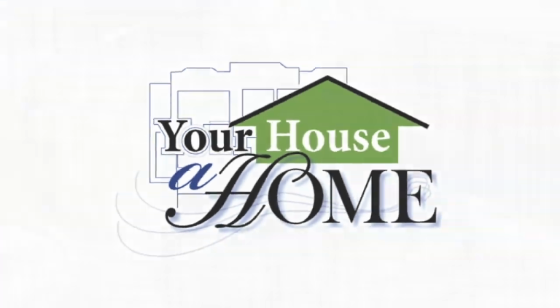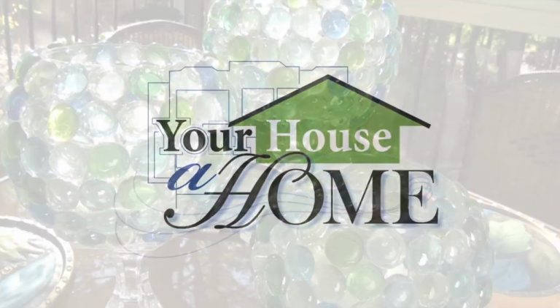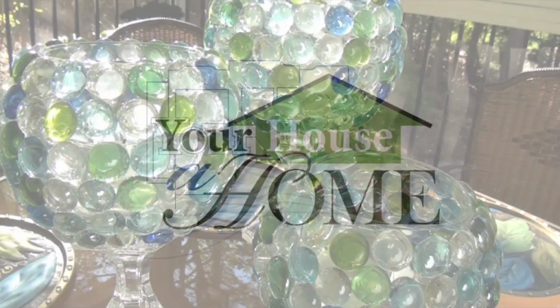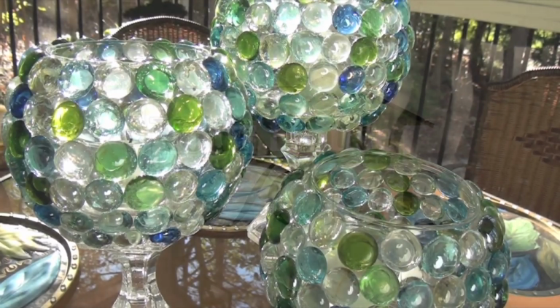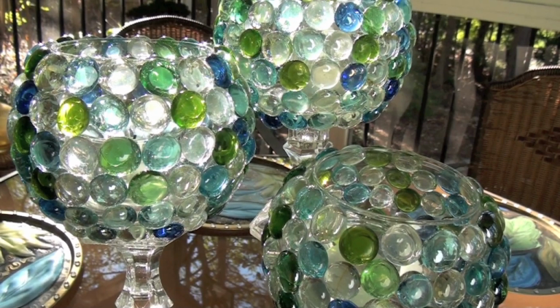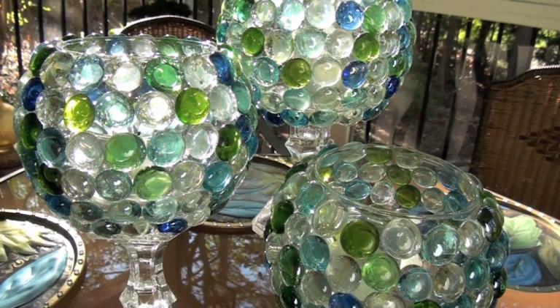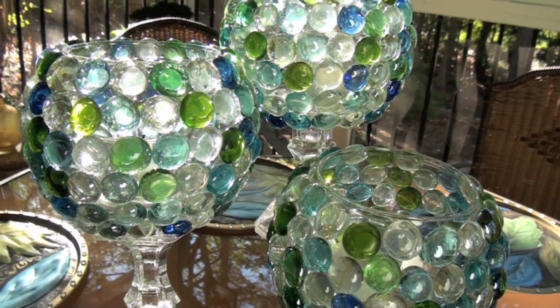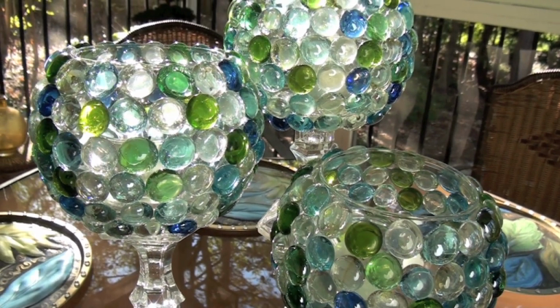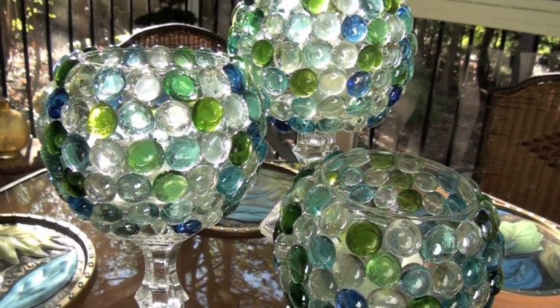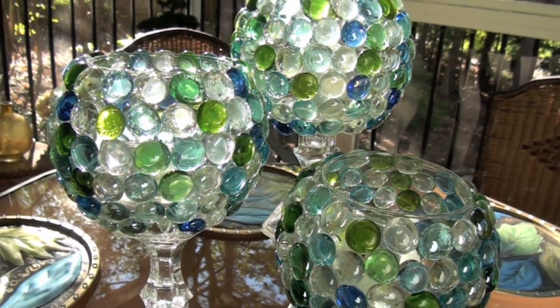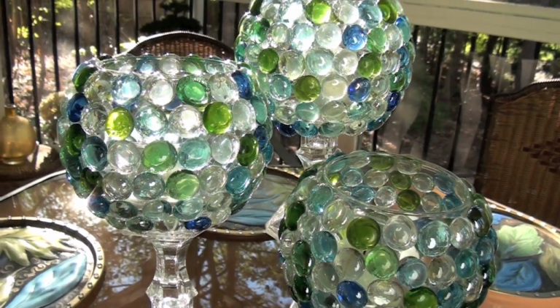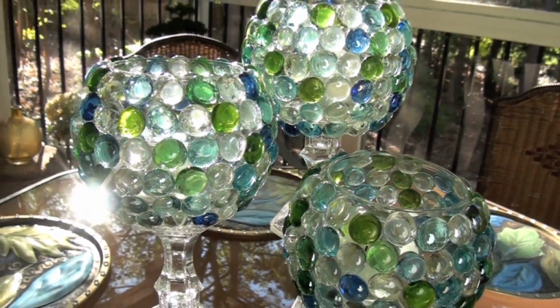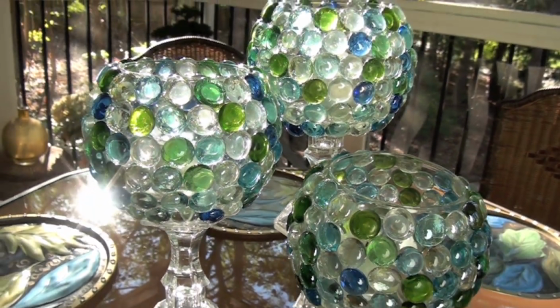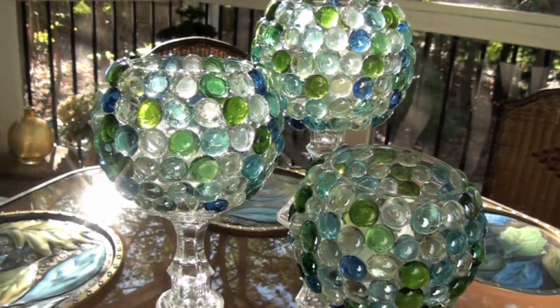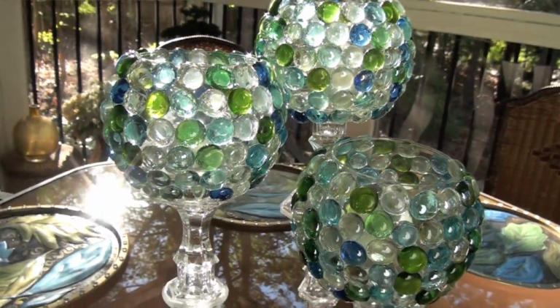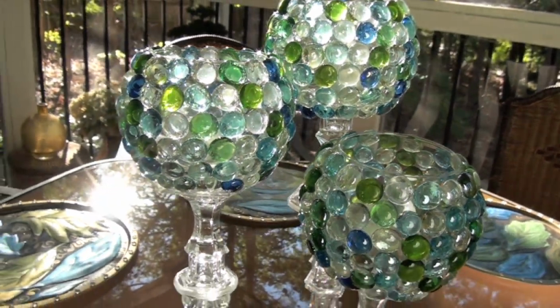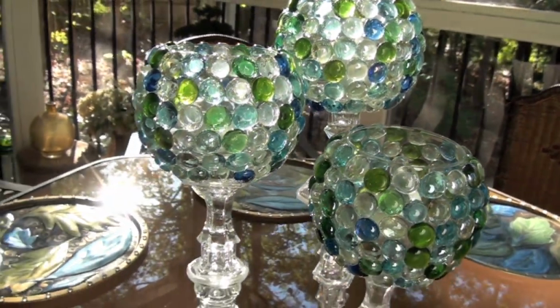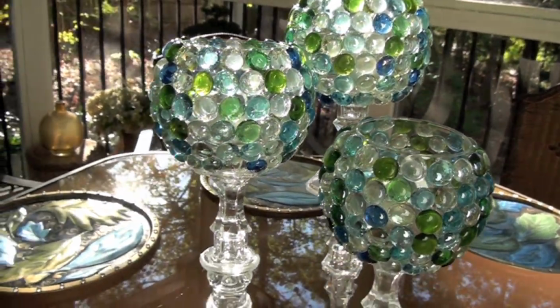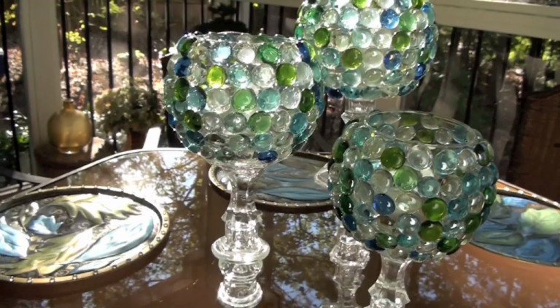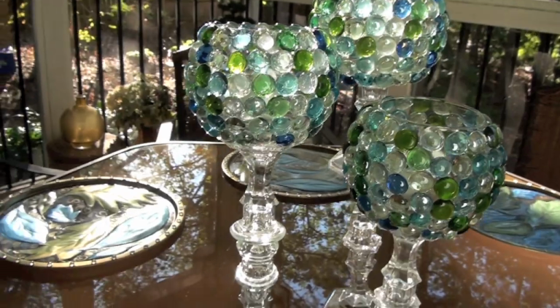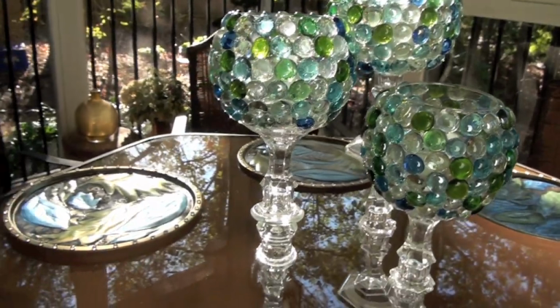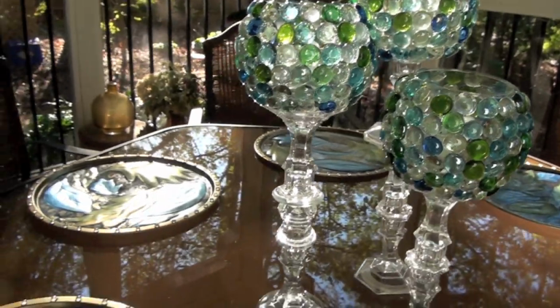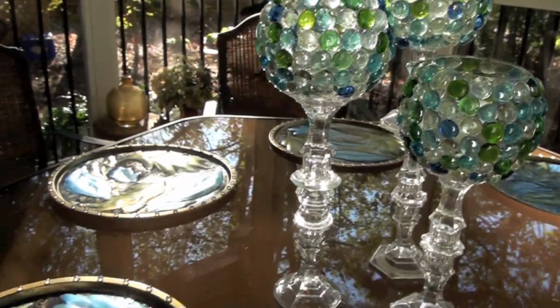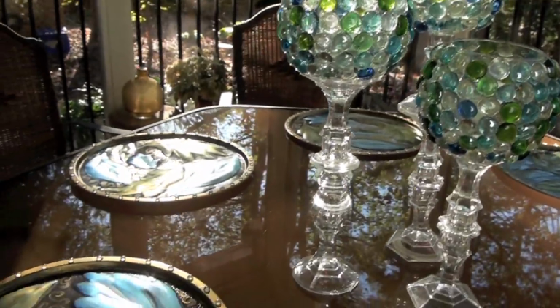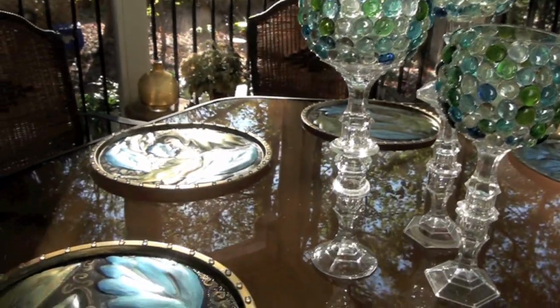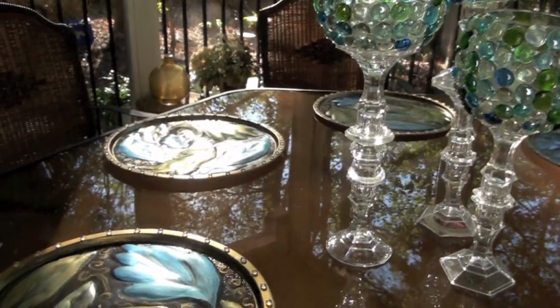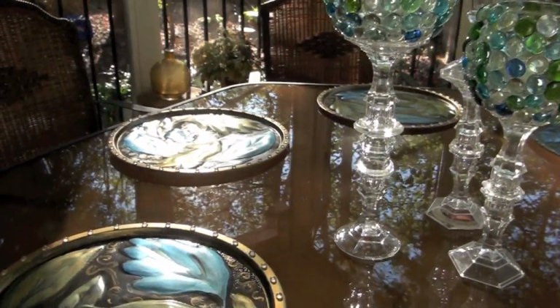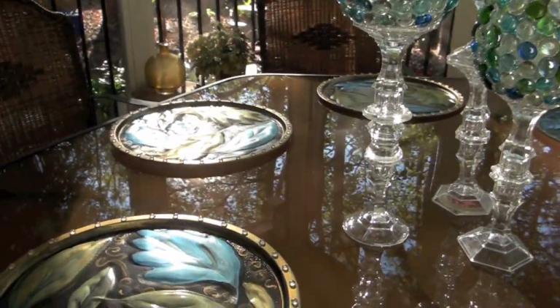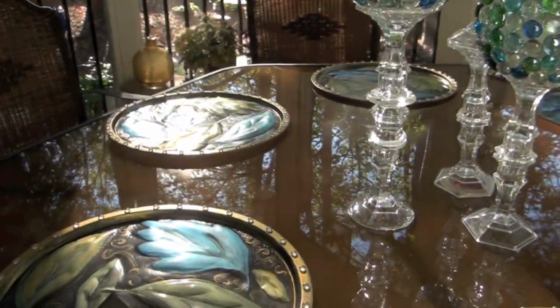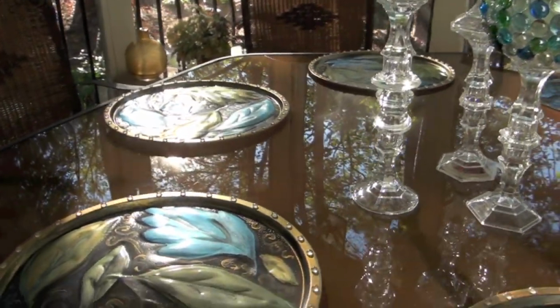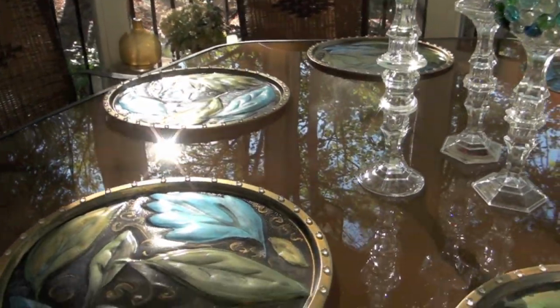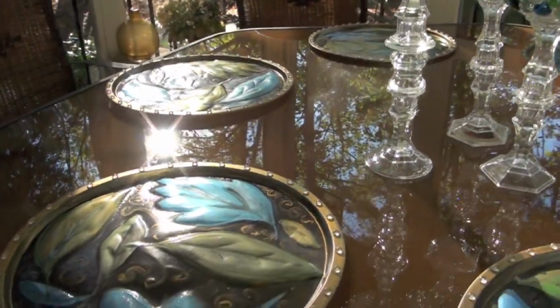Now that my centerpiece is done, I'll show you how I made these beautiful custom relief charger plates.